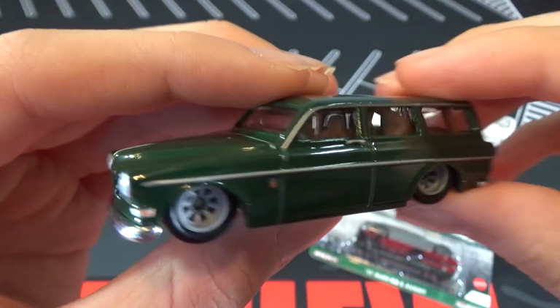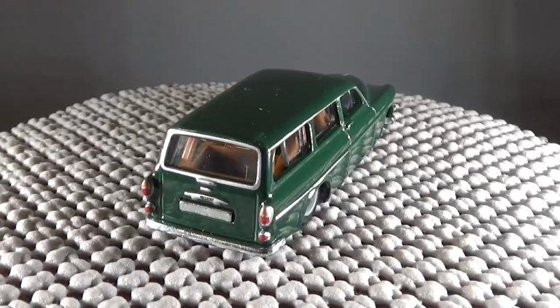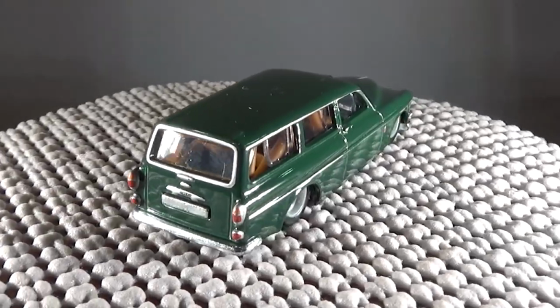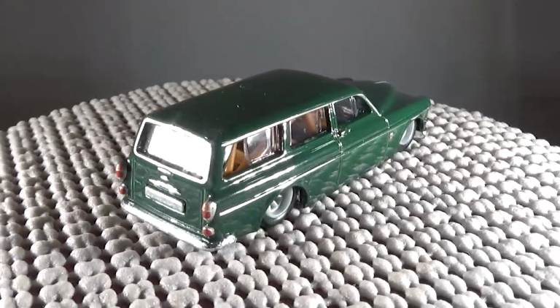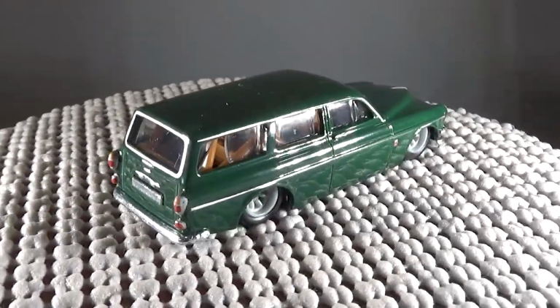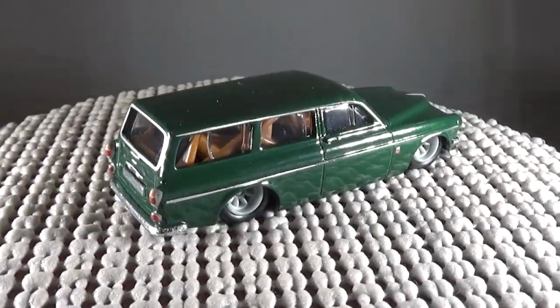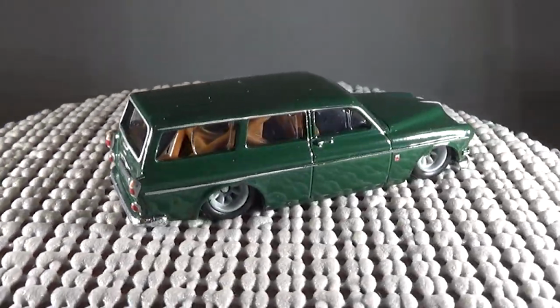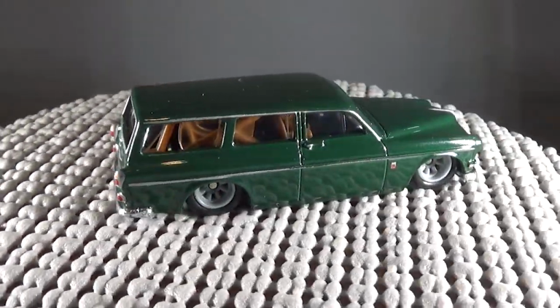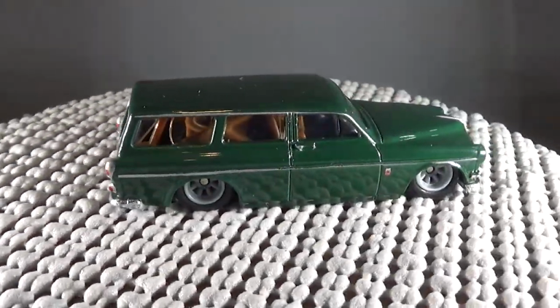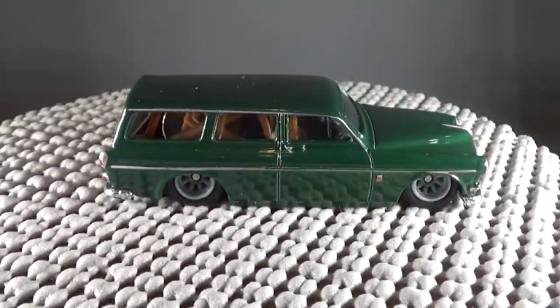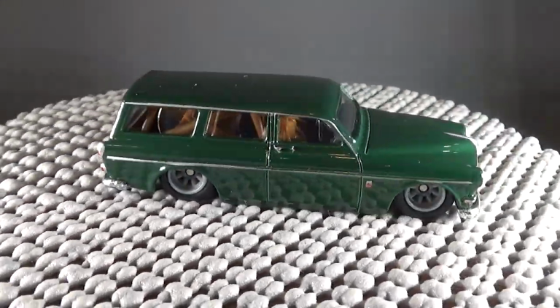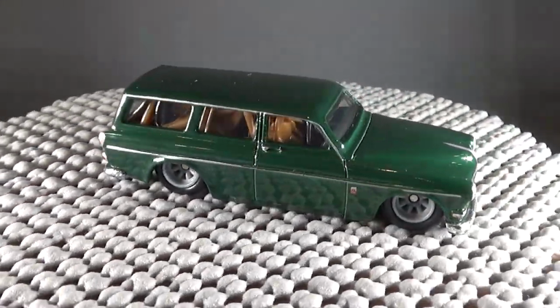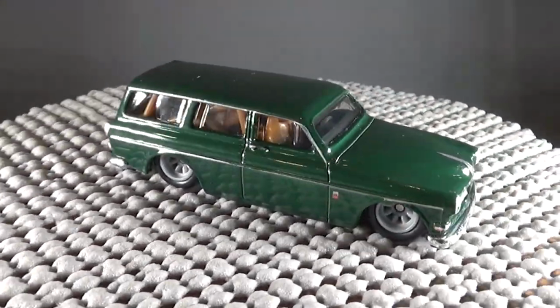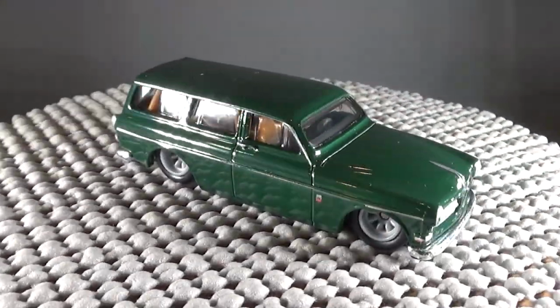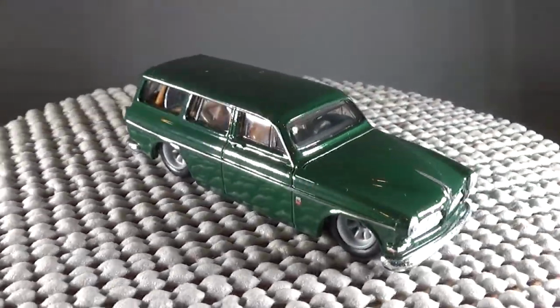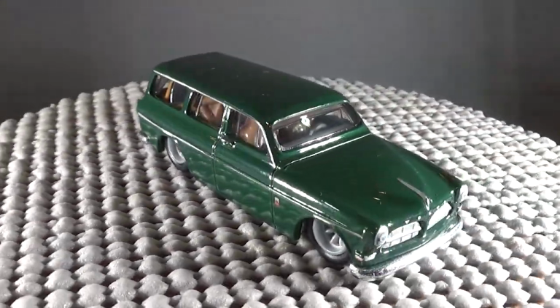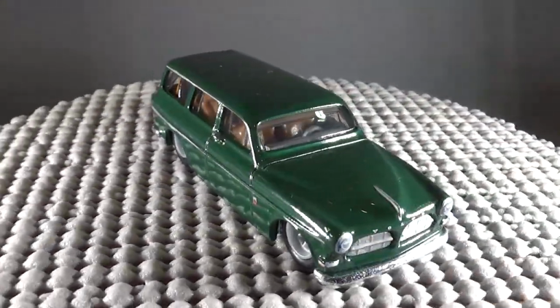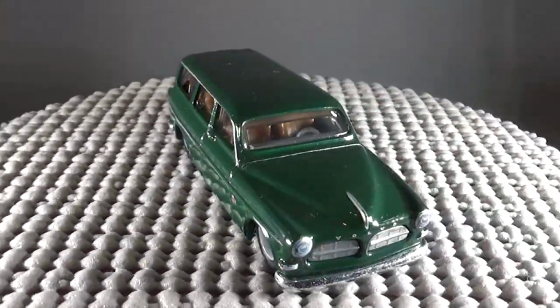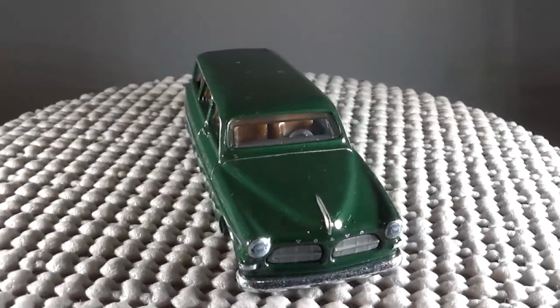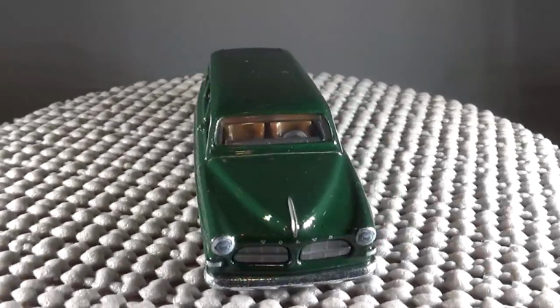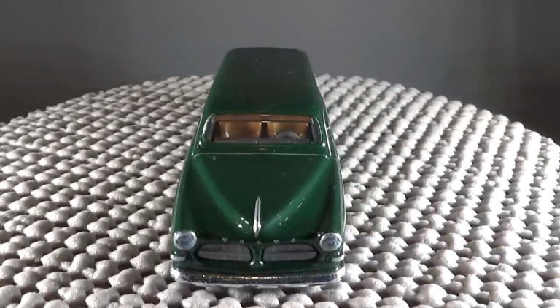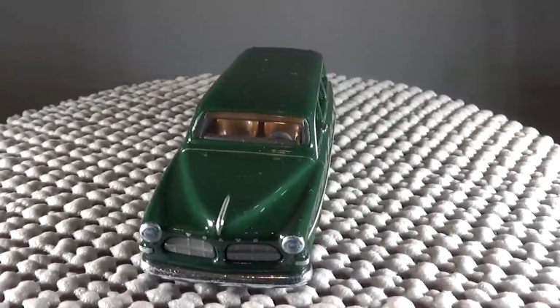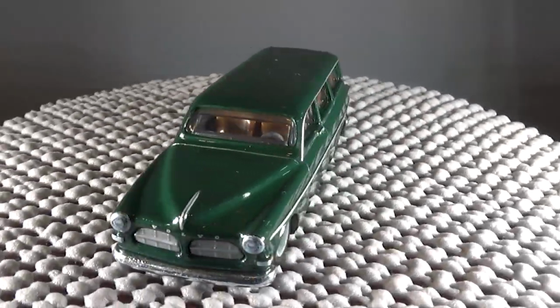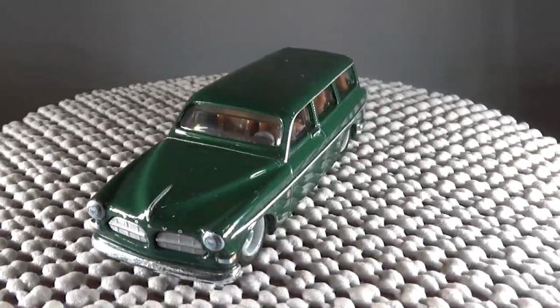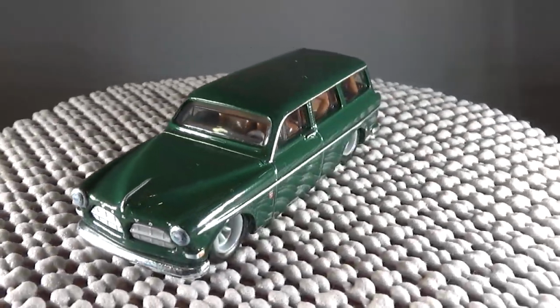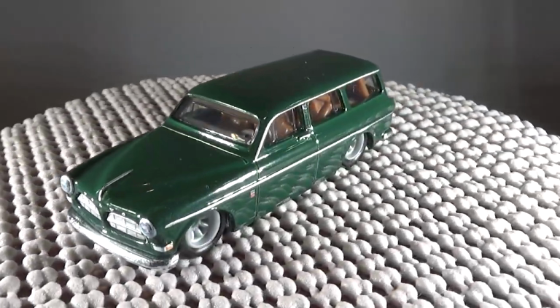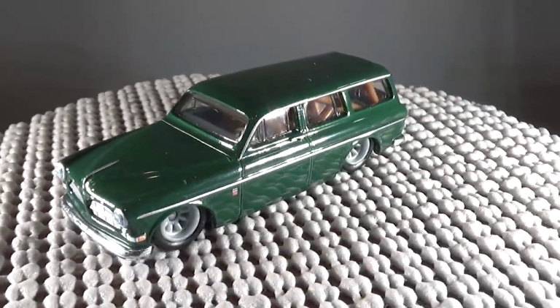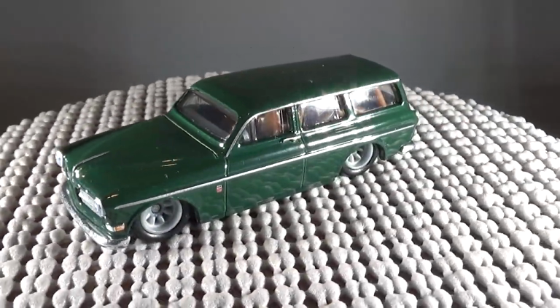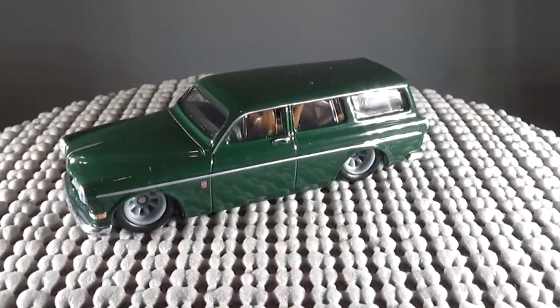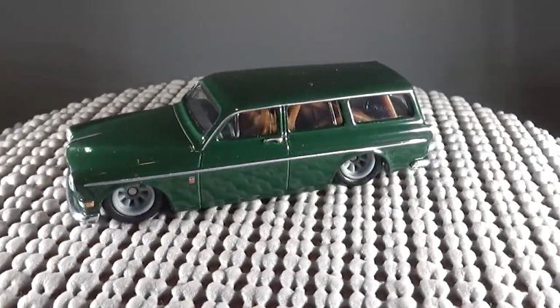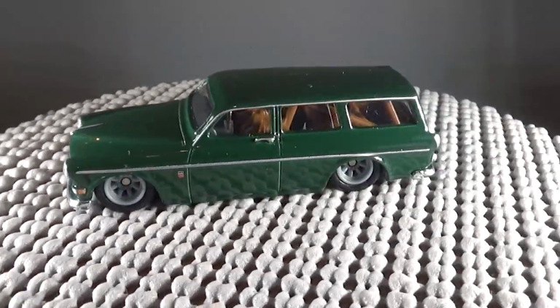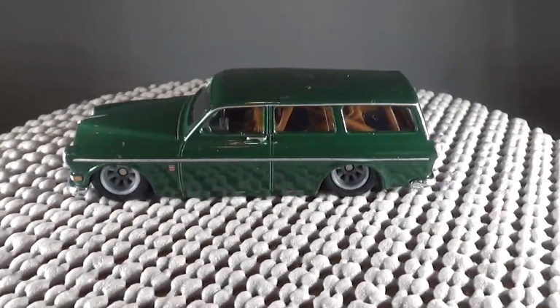This is a new casting and has many collectors talking. I'm sure we will see much more of it in the future.